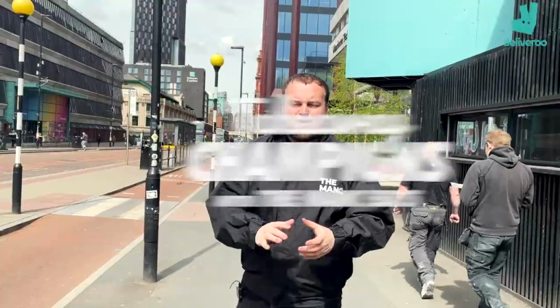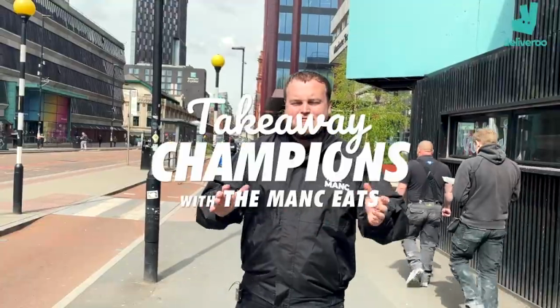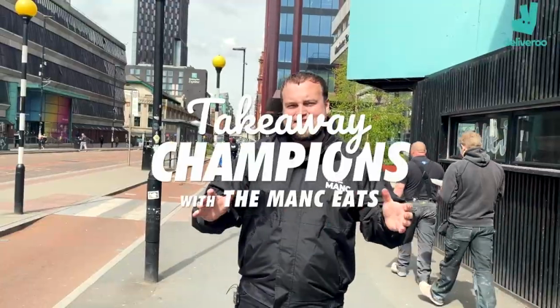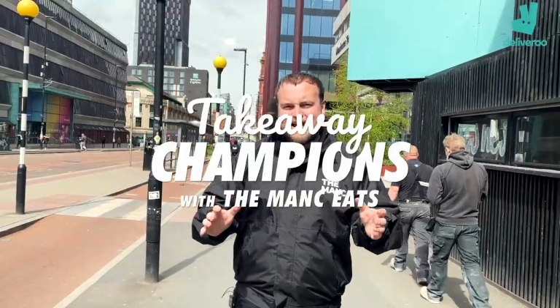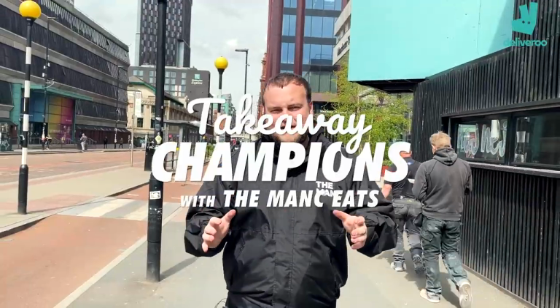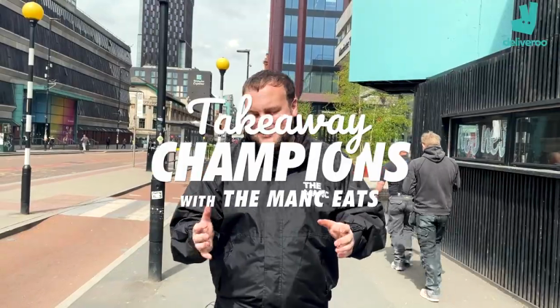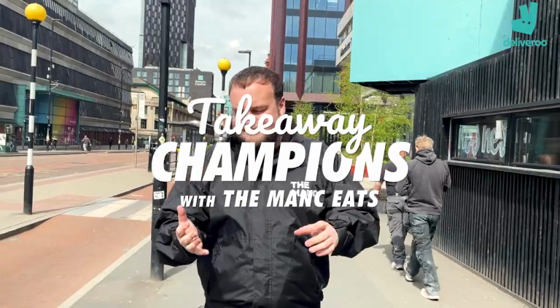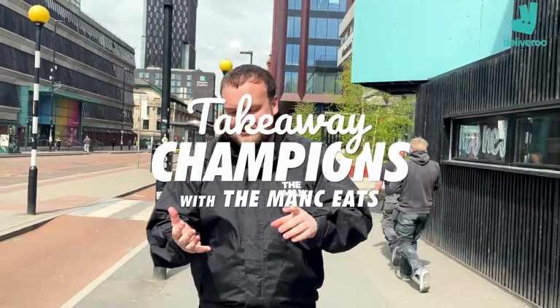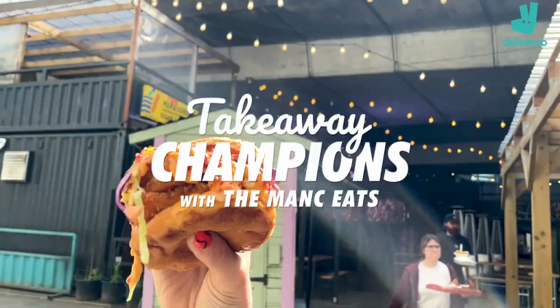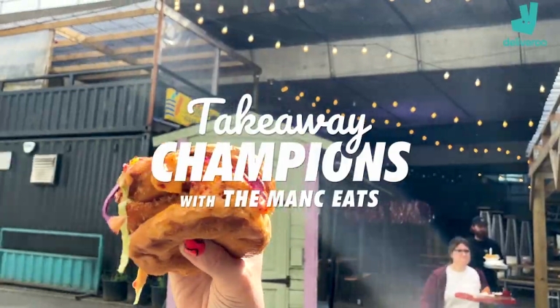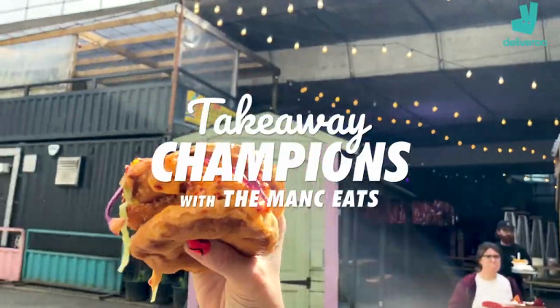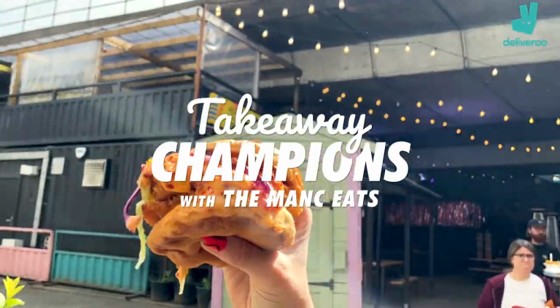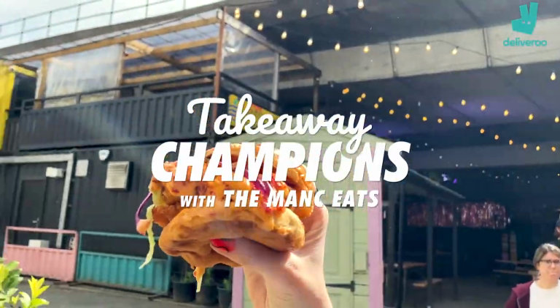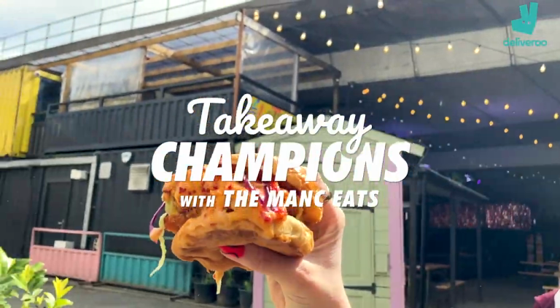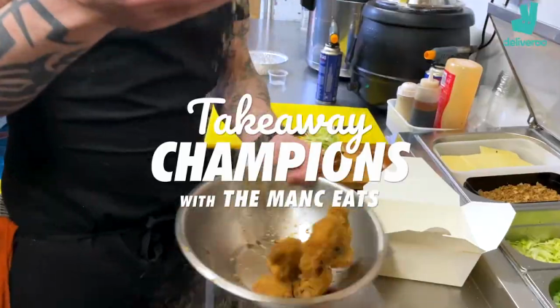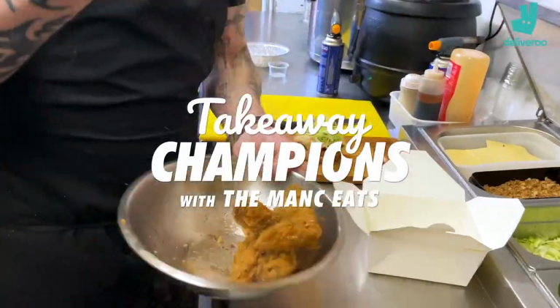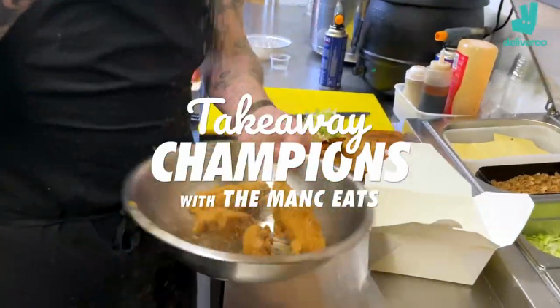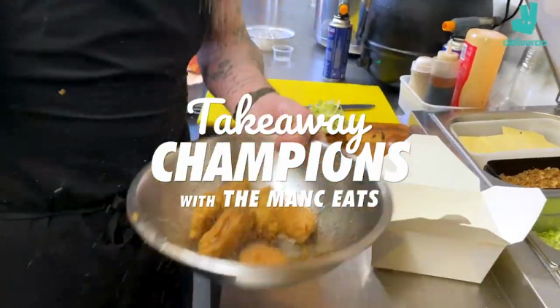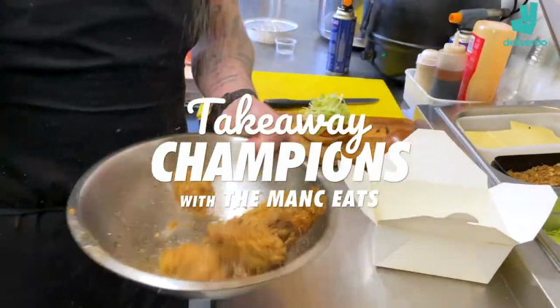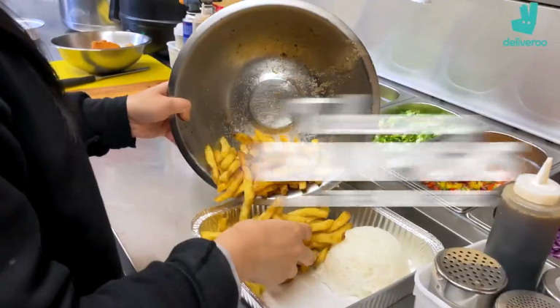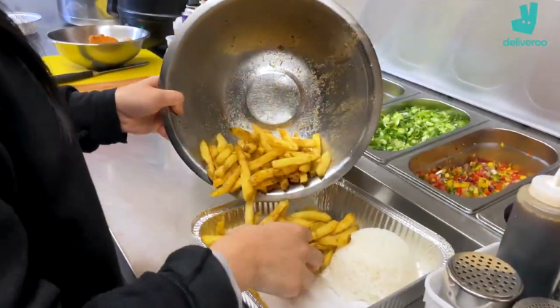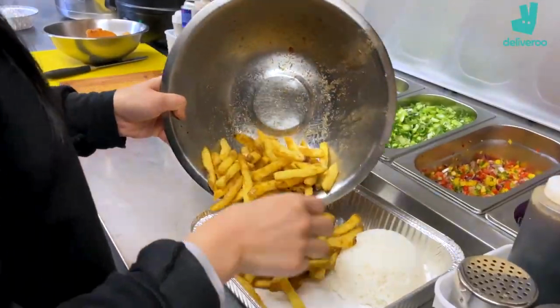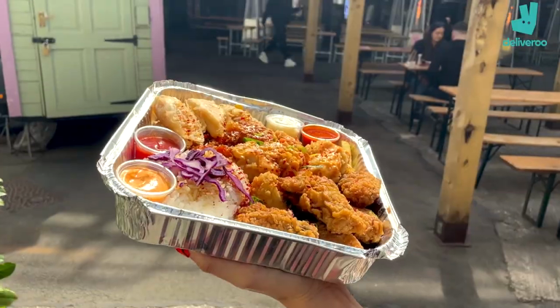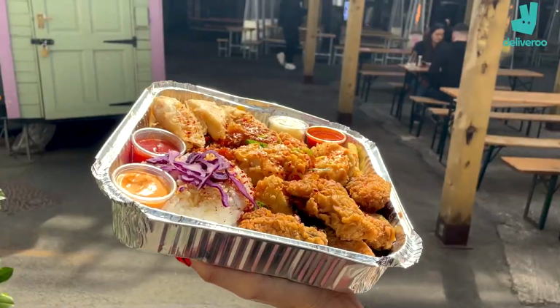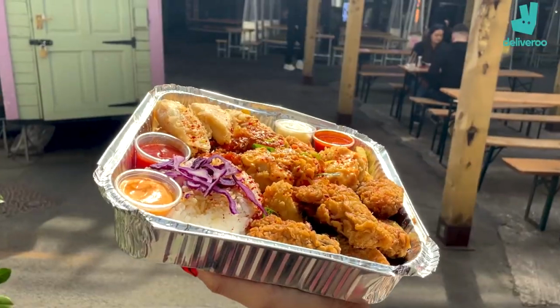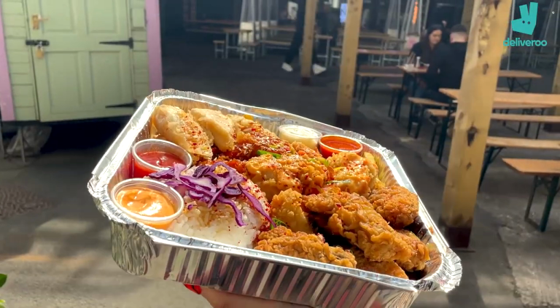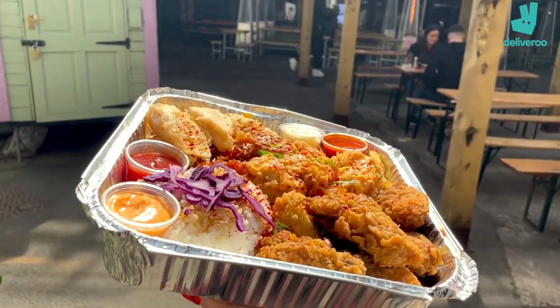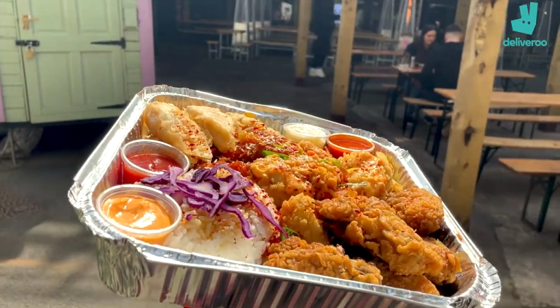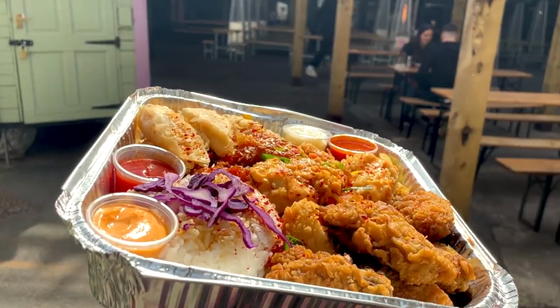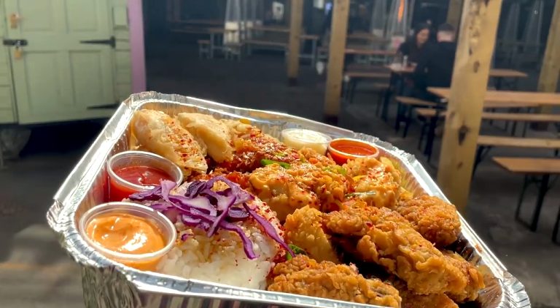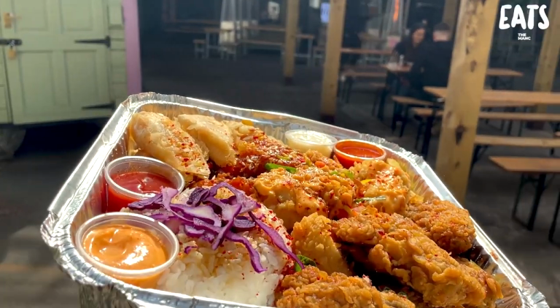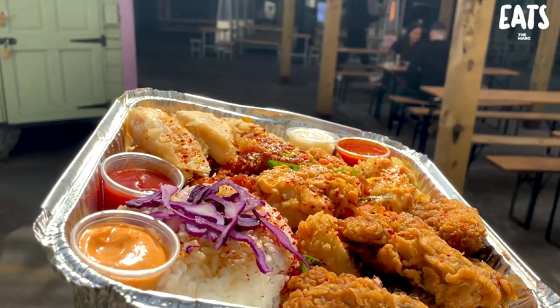Welcome to Takeaway Champions. We've got burgers, we've got wings, we've got fries, we've got salt and pepper goodness.